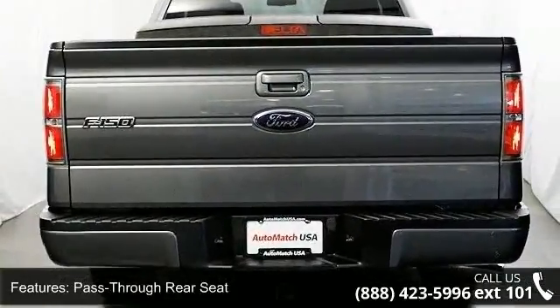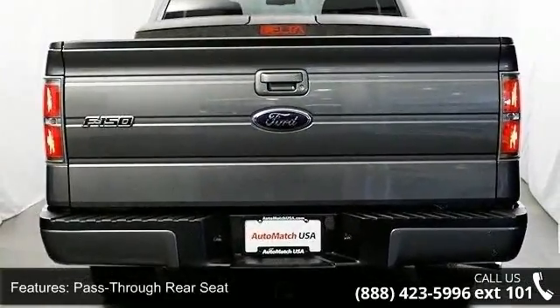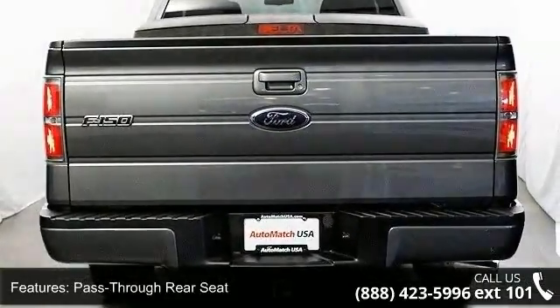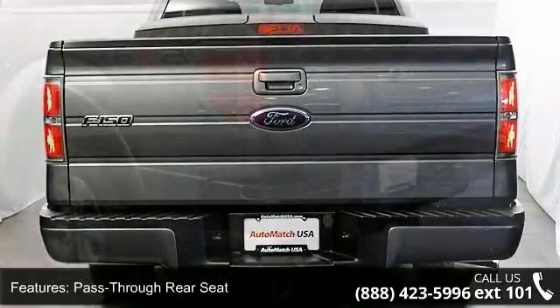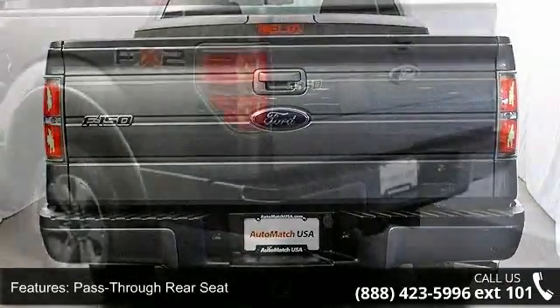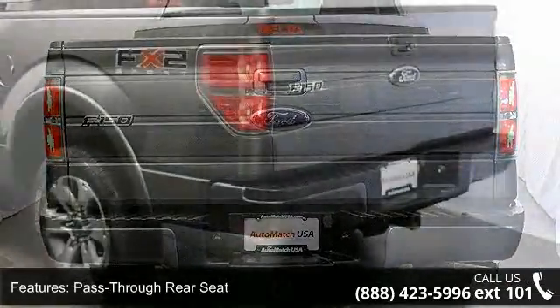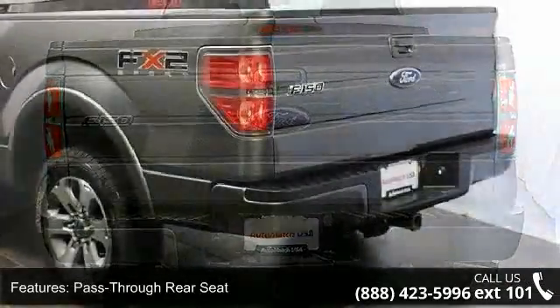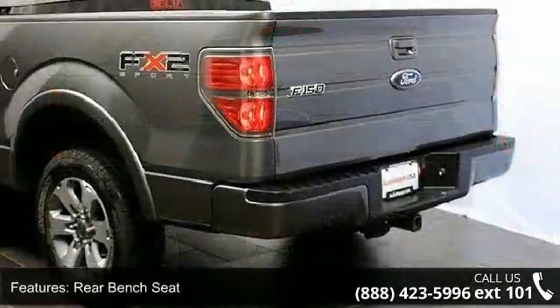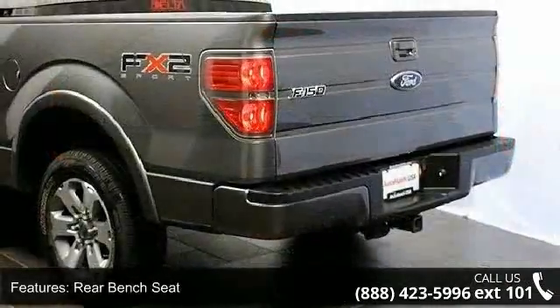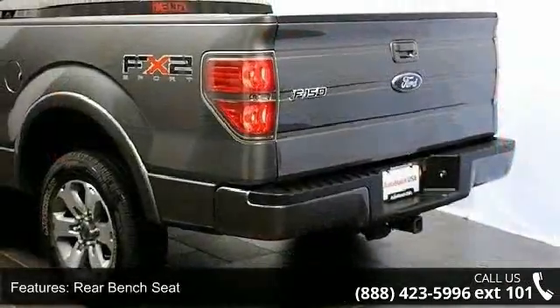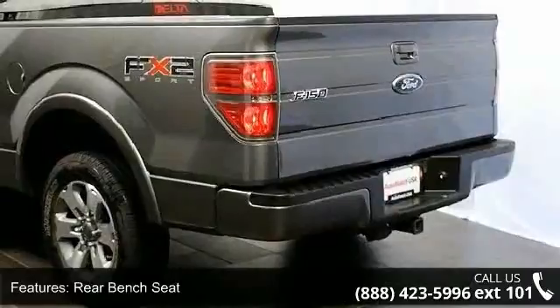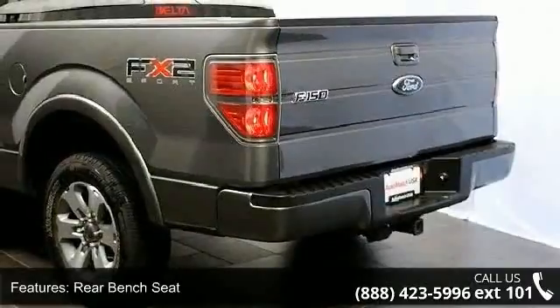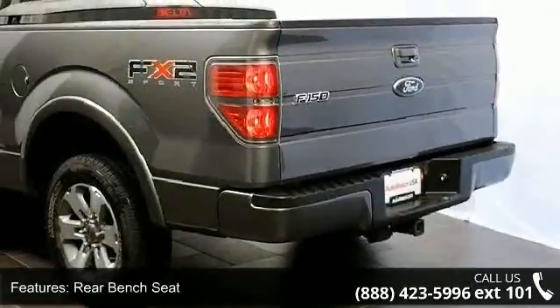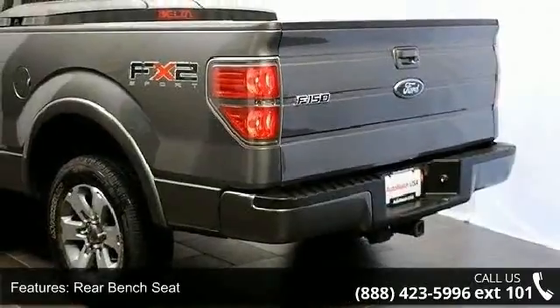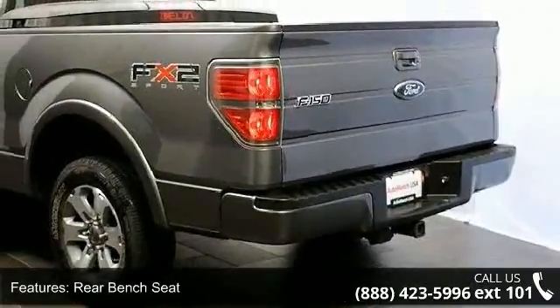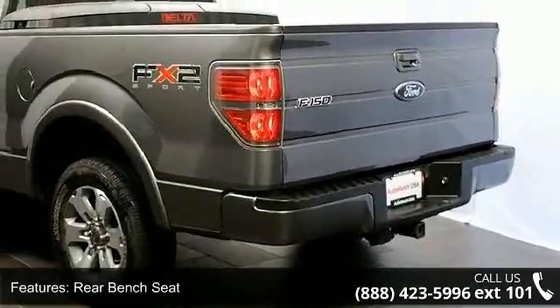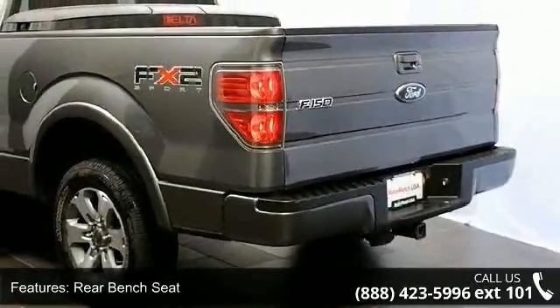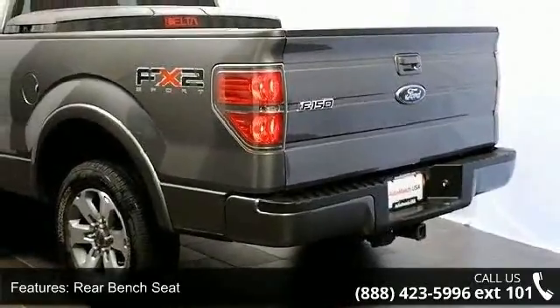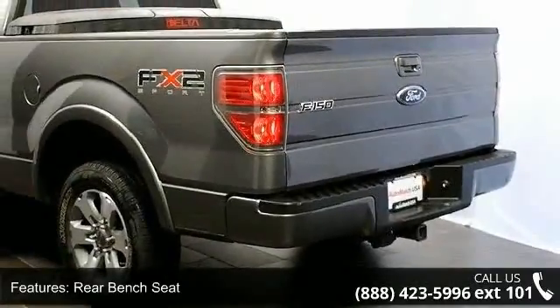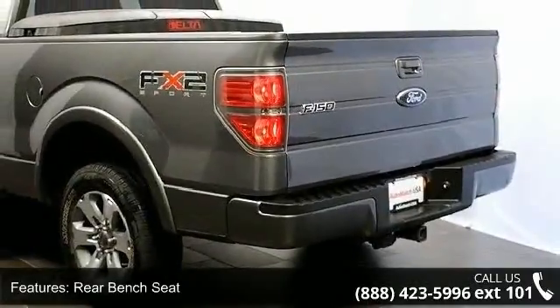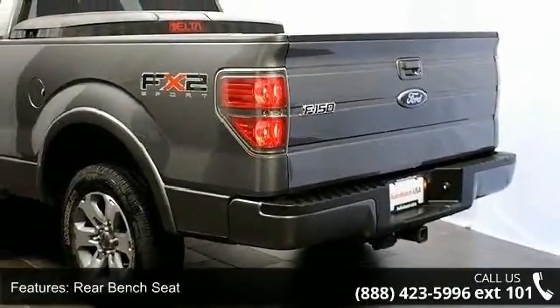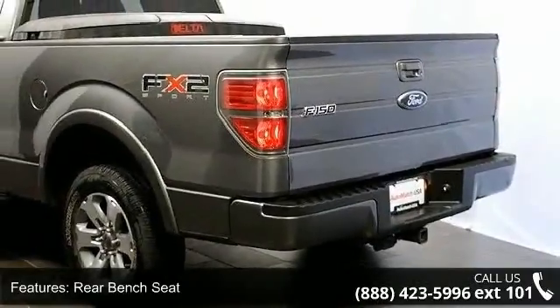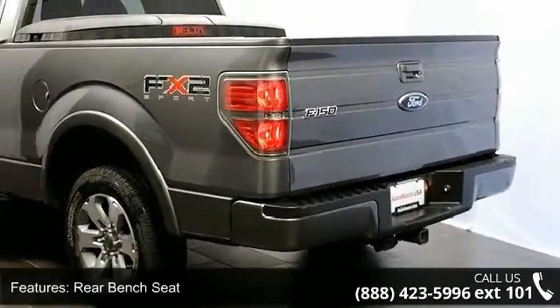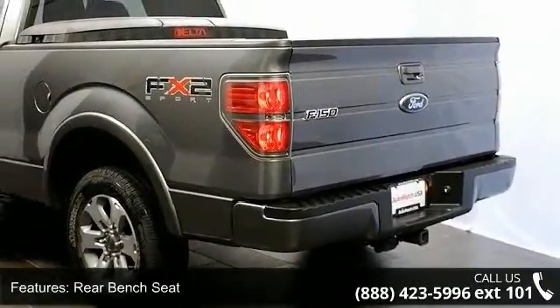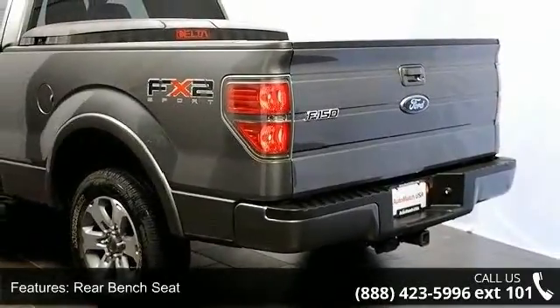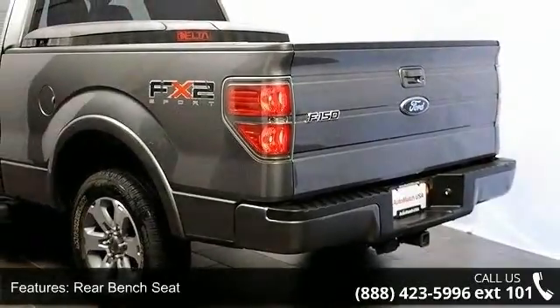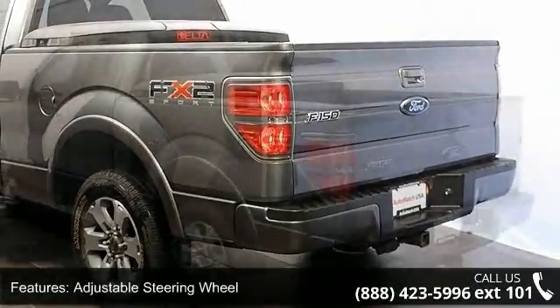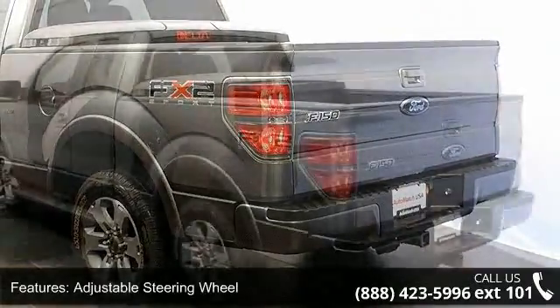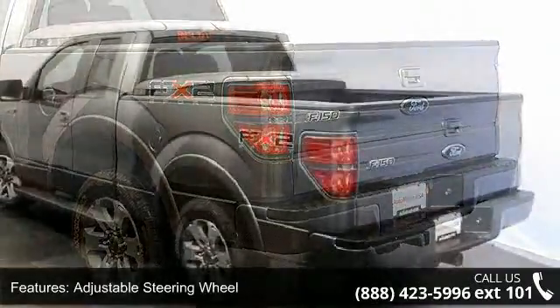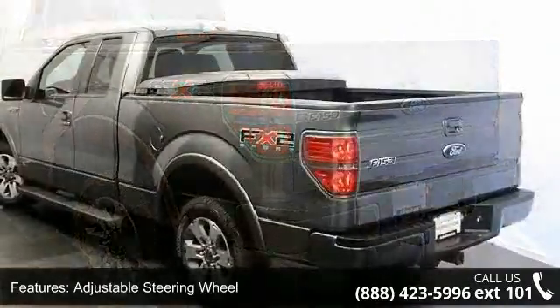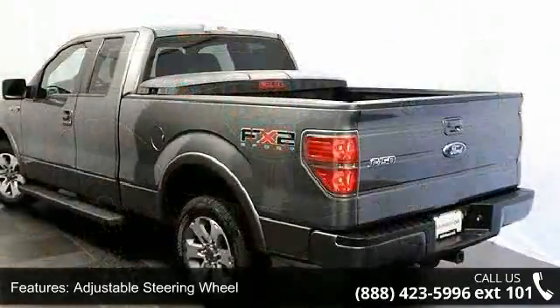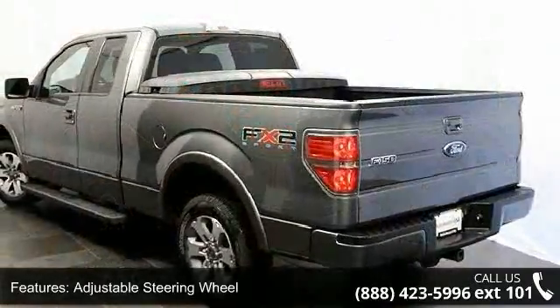If you are looking for a solid pre-owned truck, this might be the one. Let us put you in the driver's seat today — call or click to schedule a test drive.